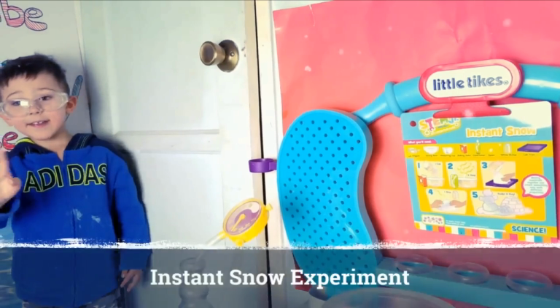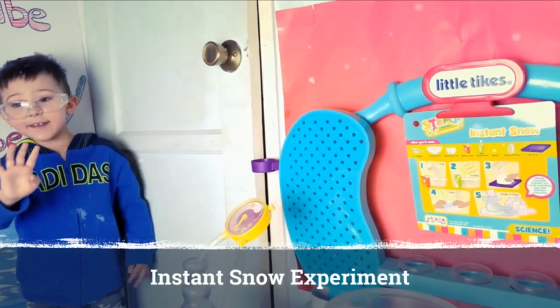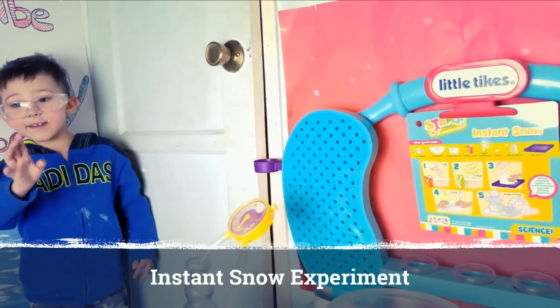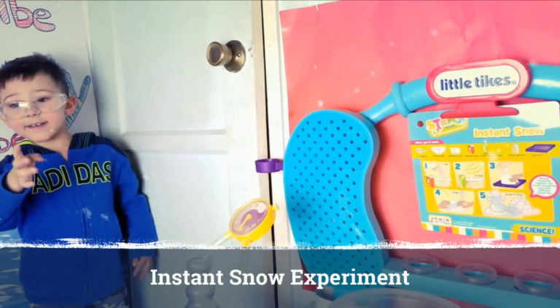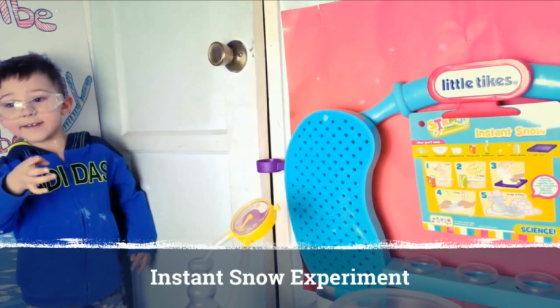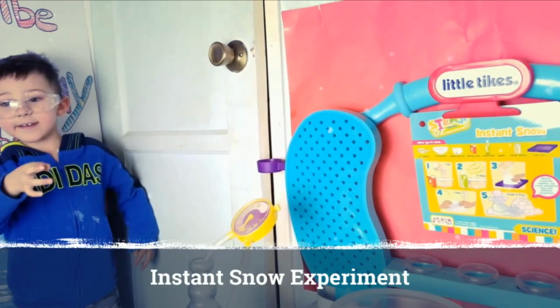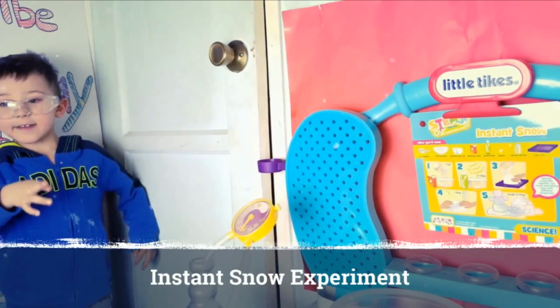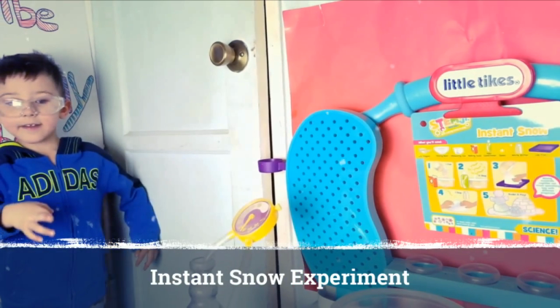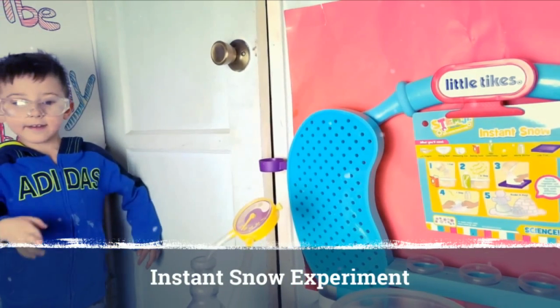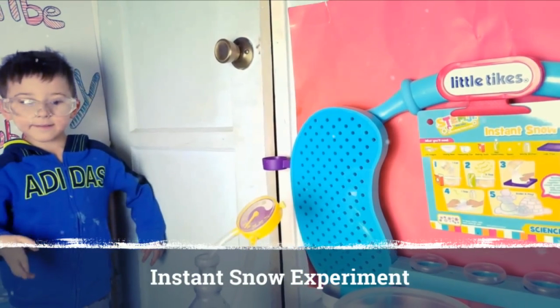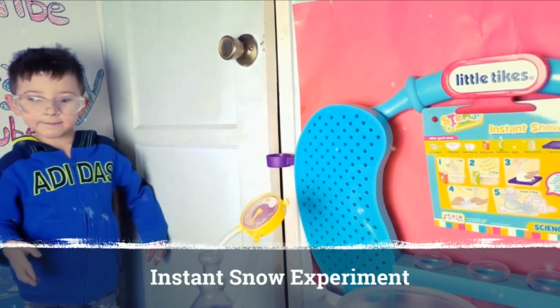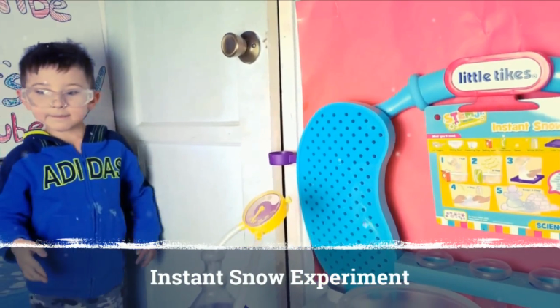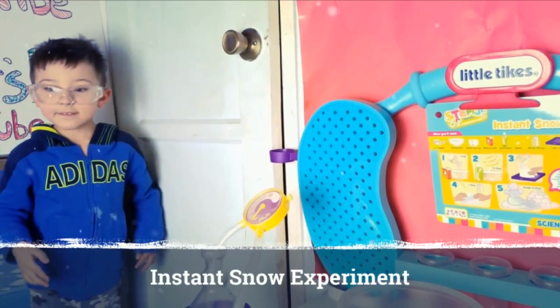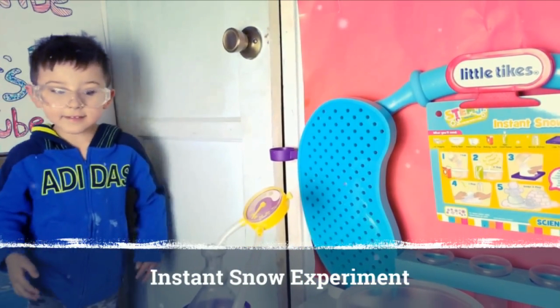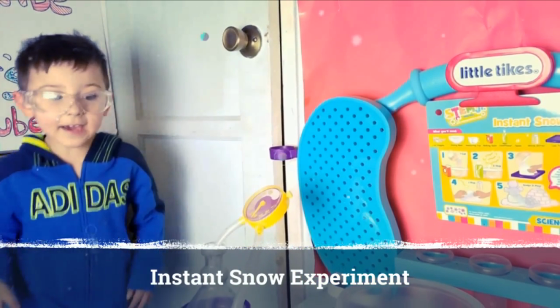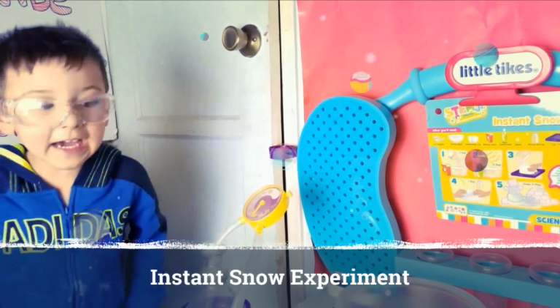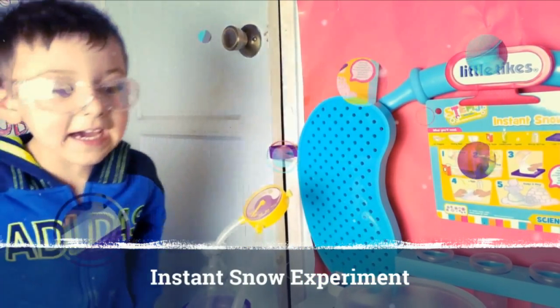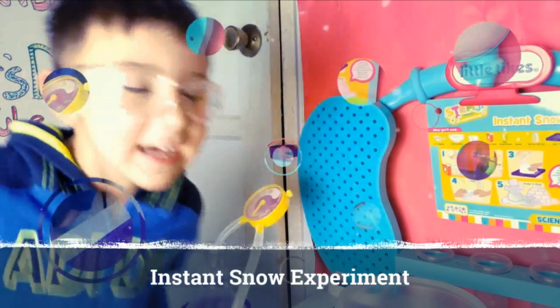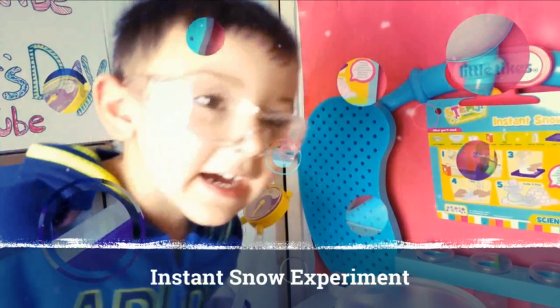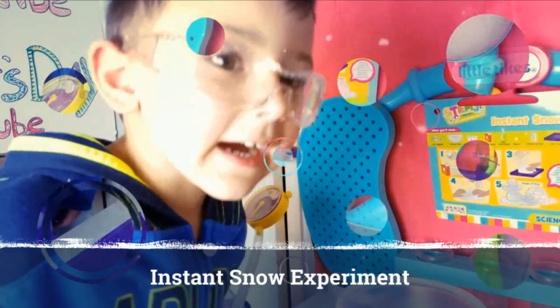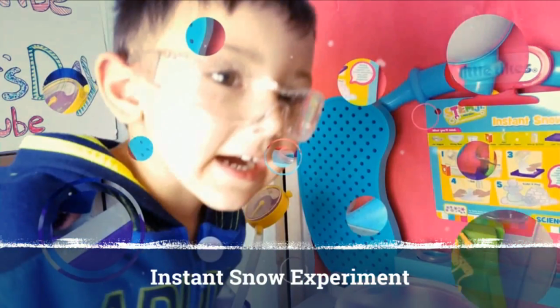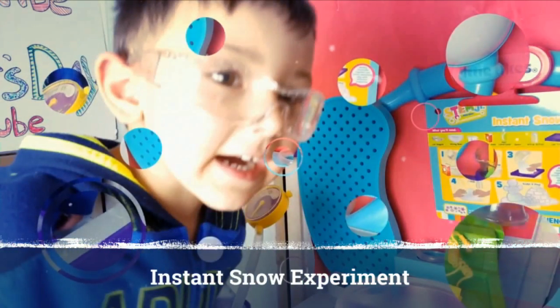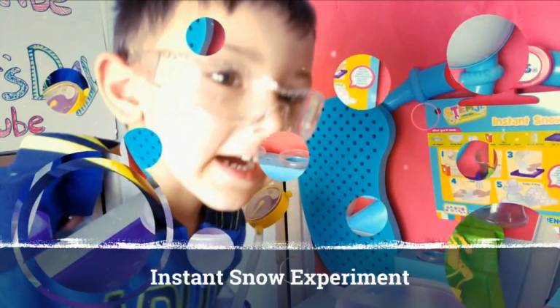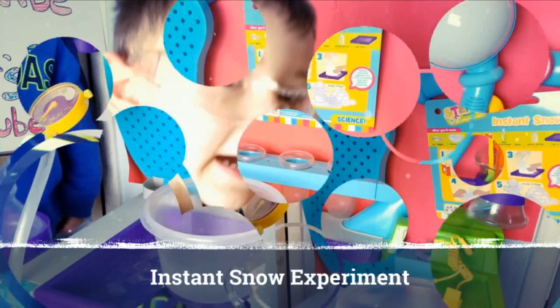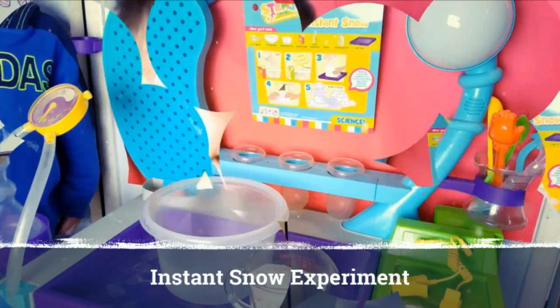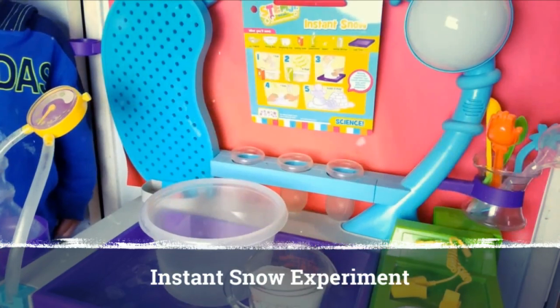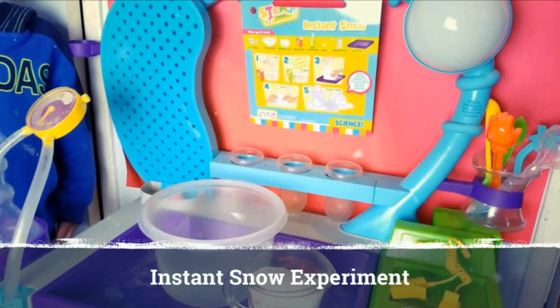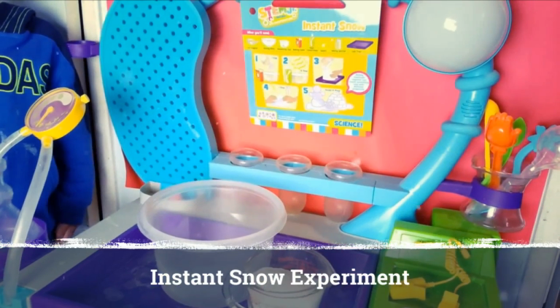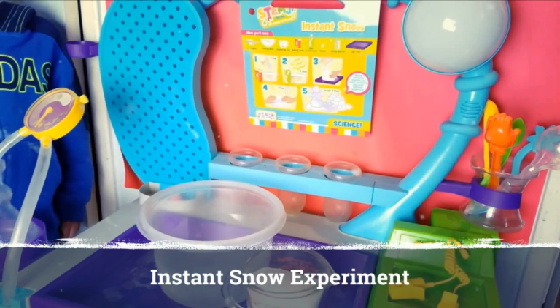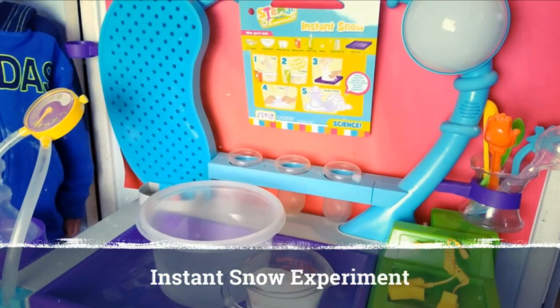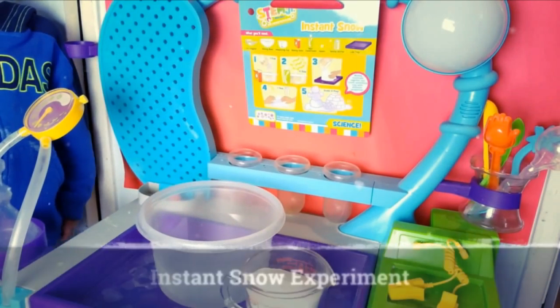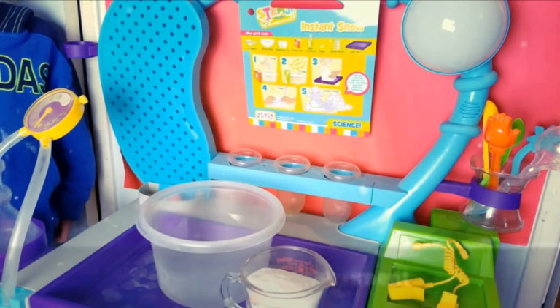We're going to make snow right now. This experiment is called instant snow.